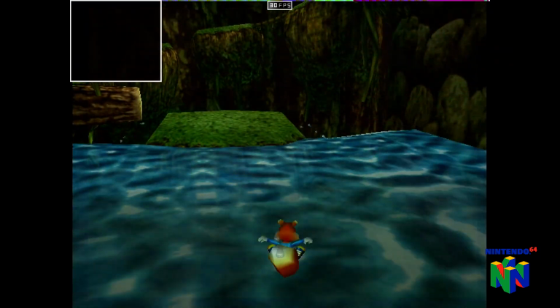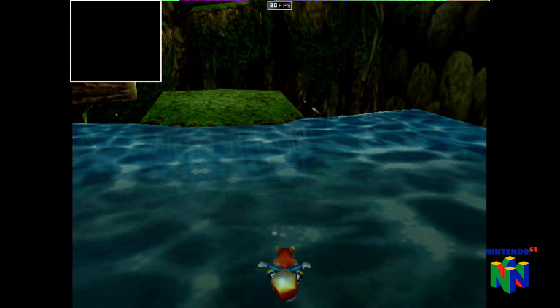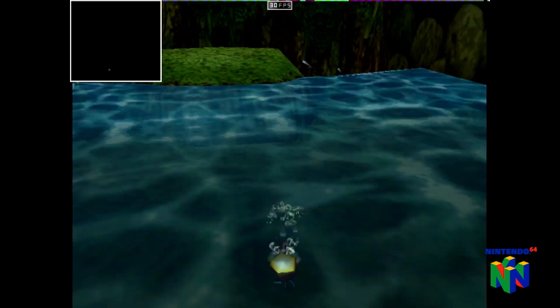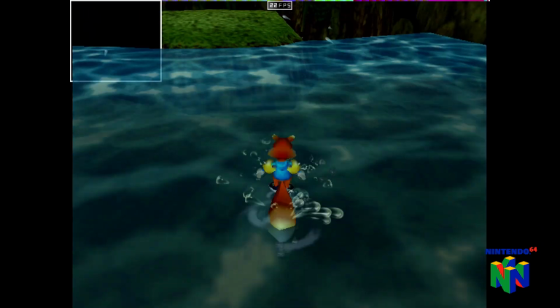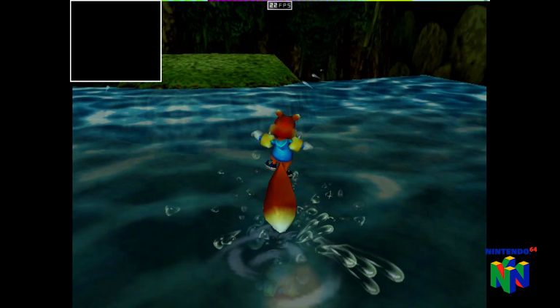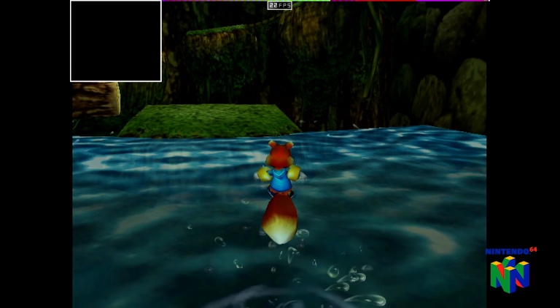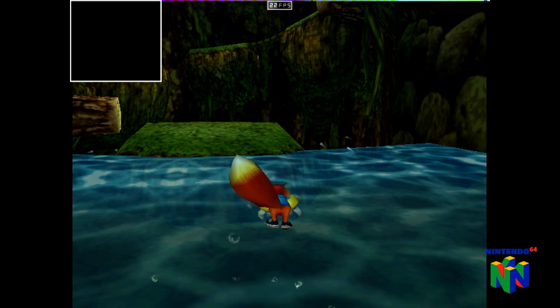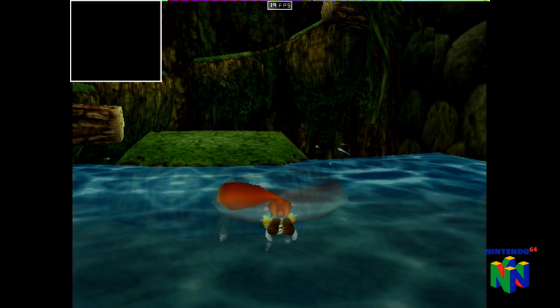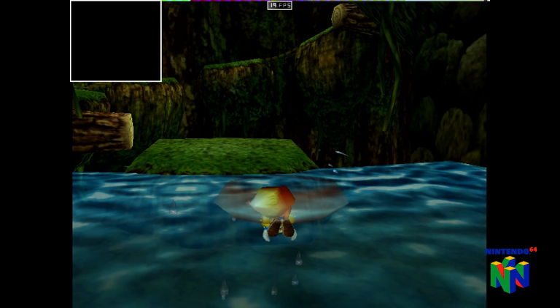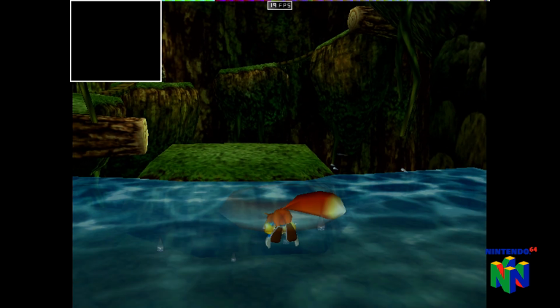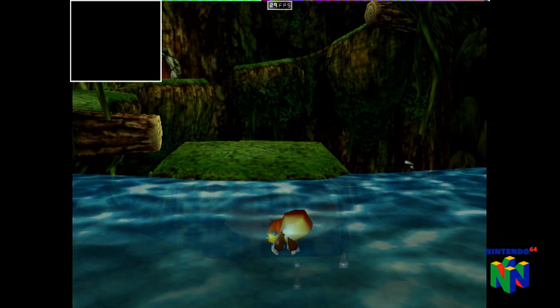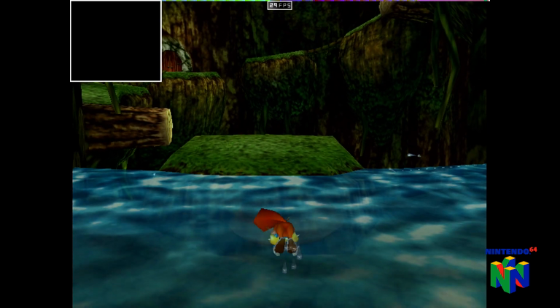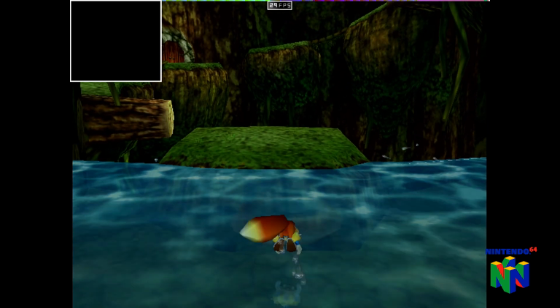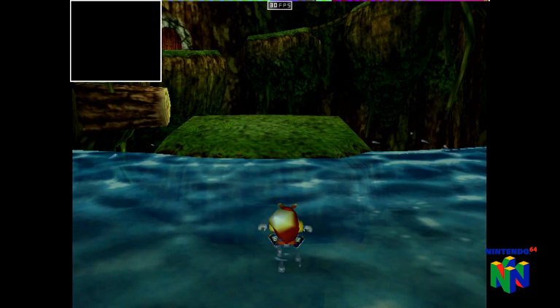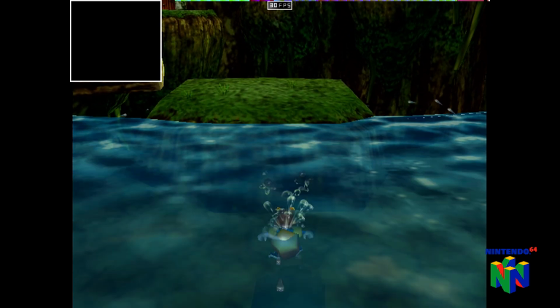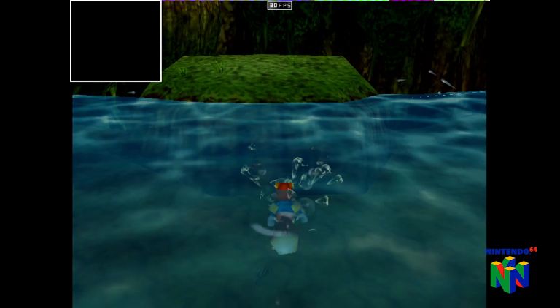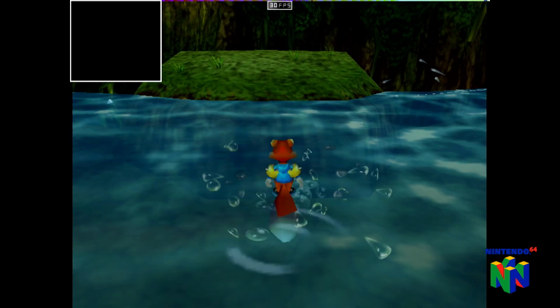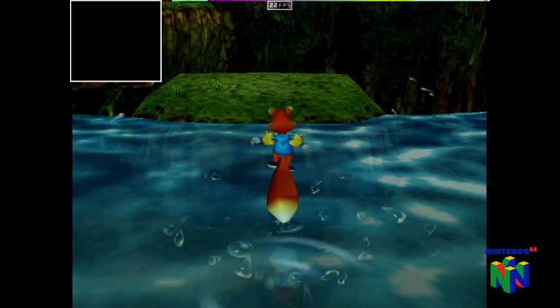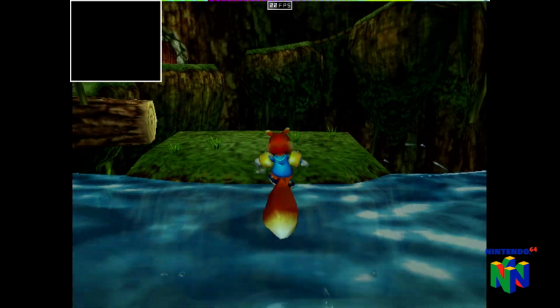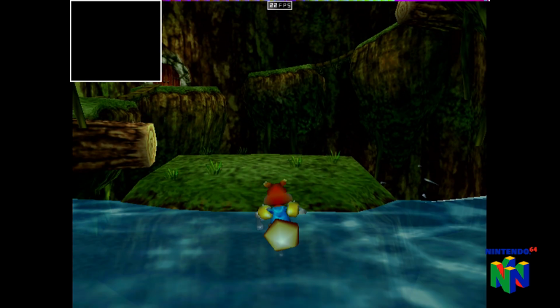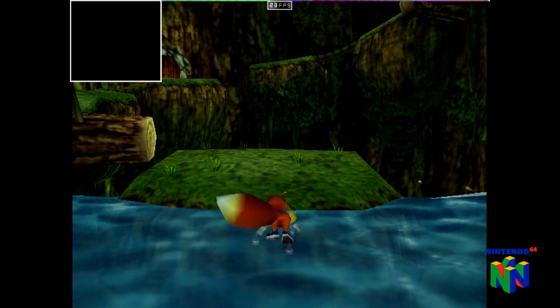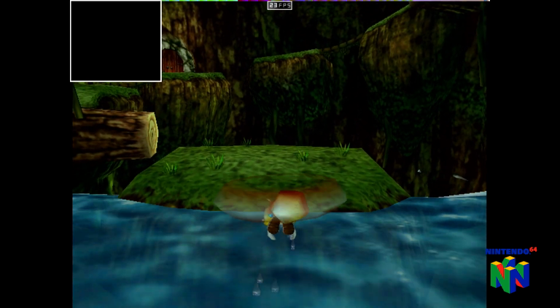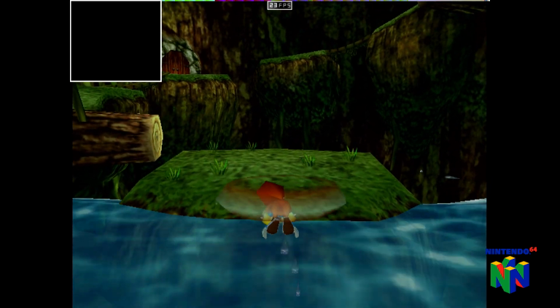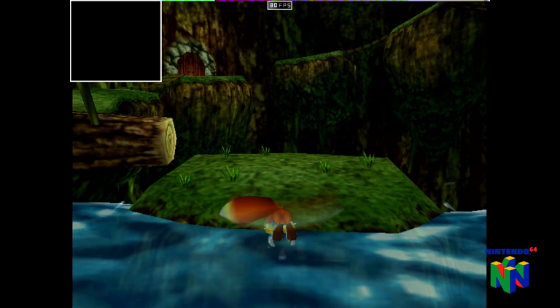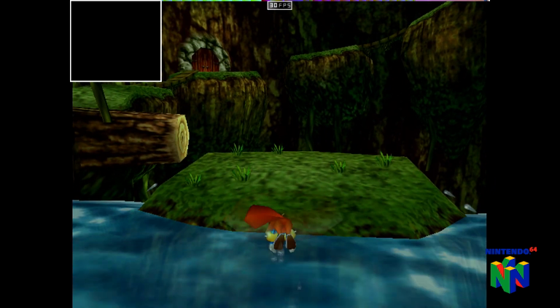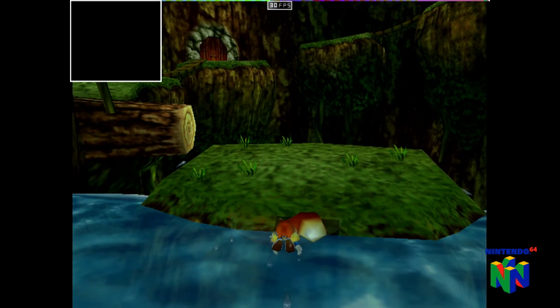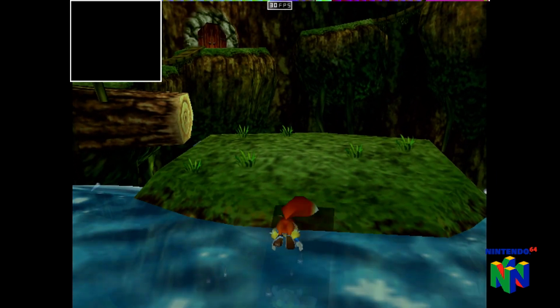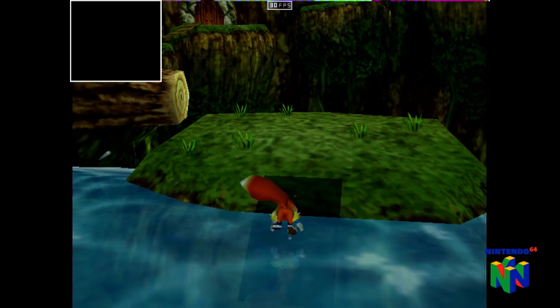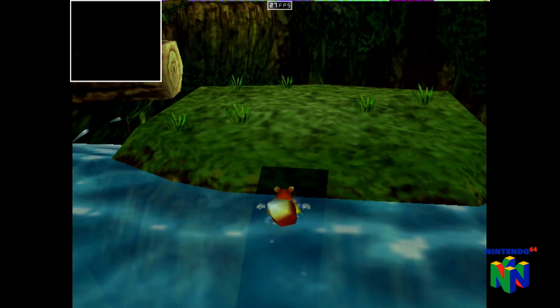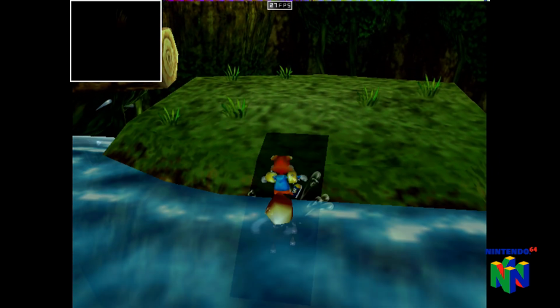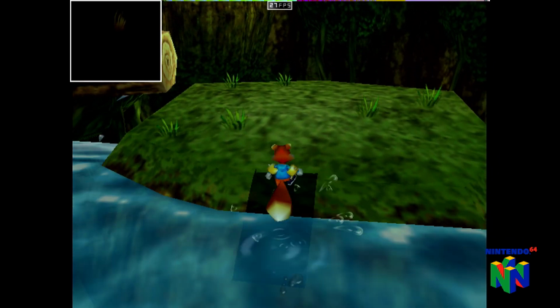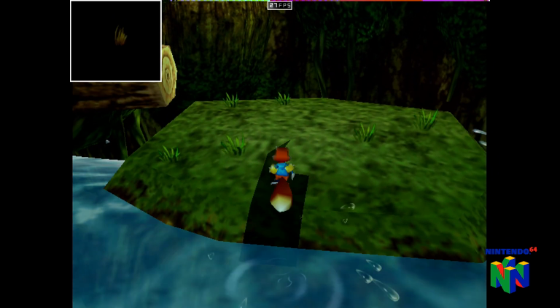Conker's is probably pushing things too far for this chip, but it is playable if you don't mind the ugly square in the corner.